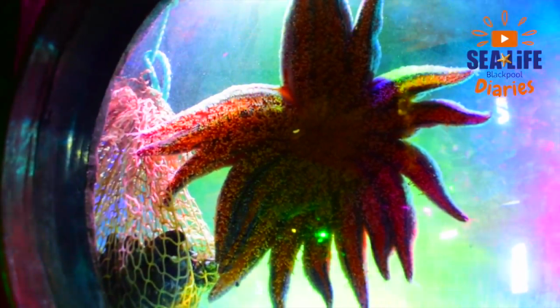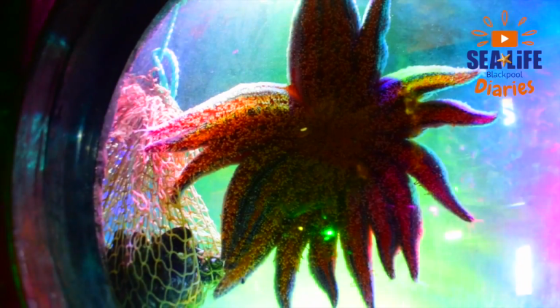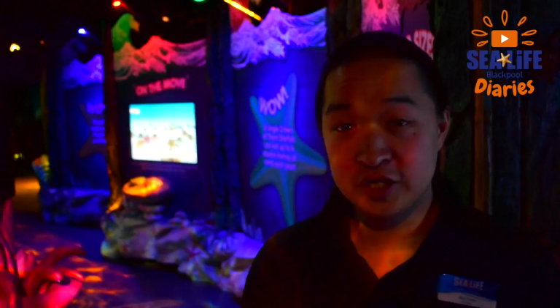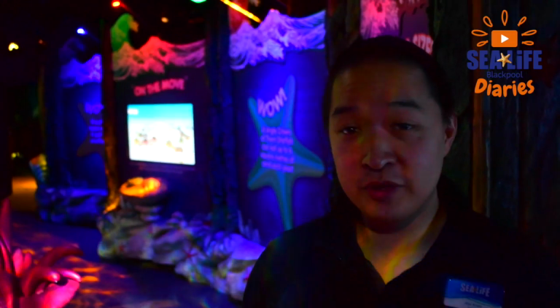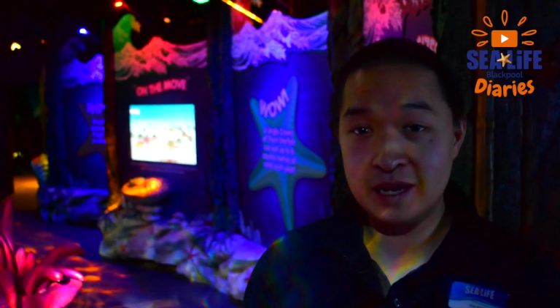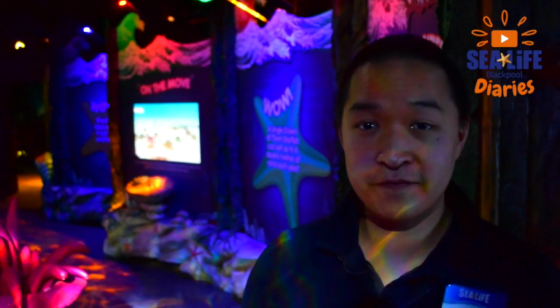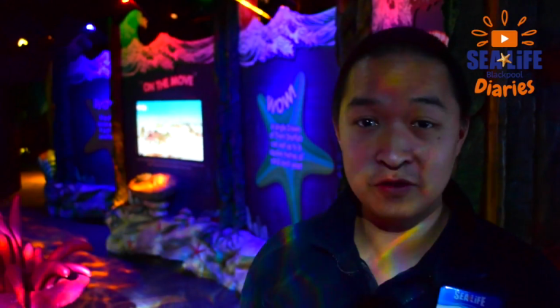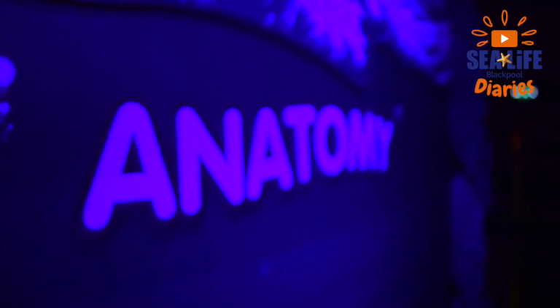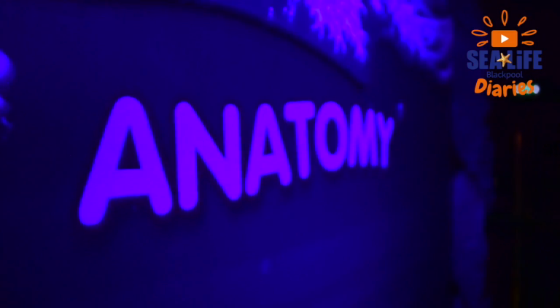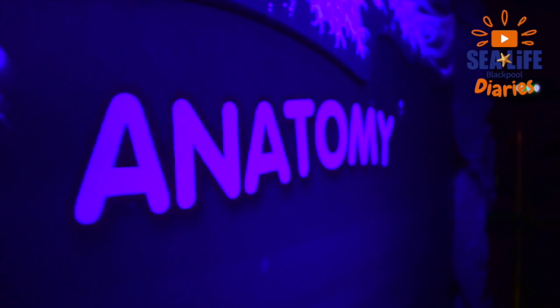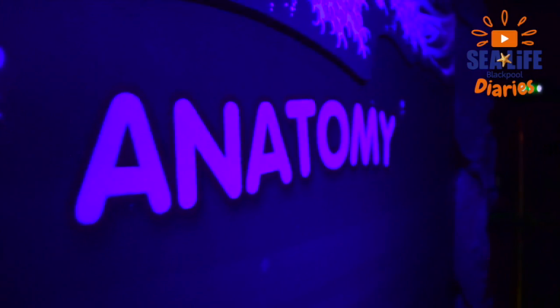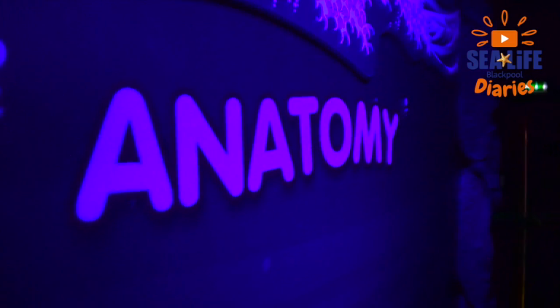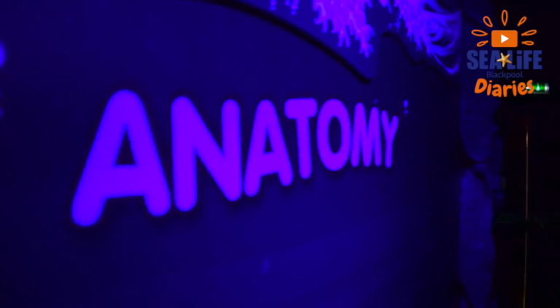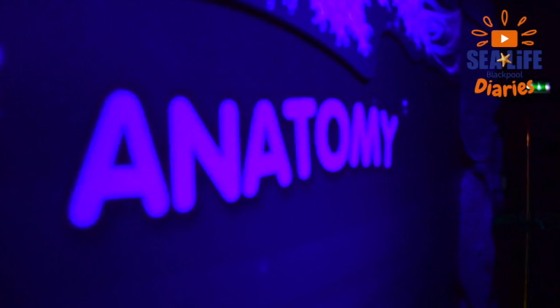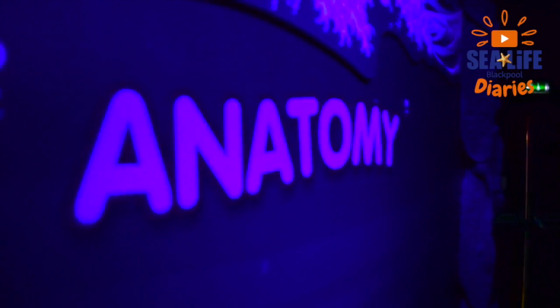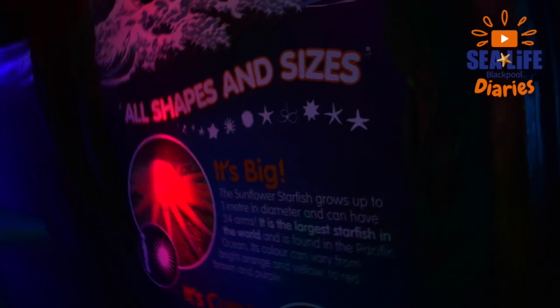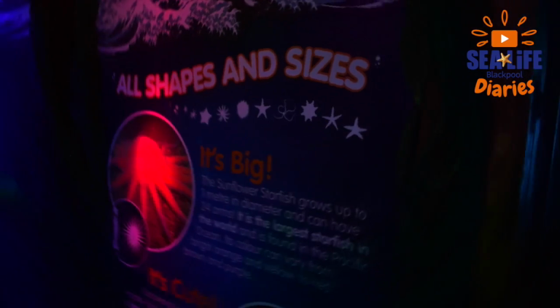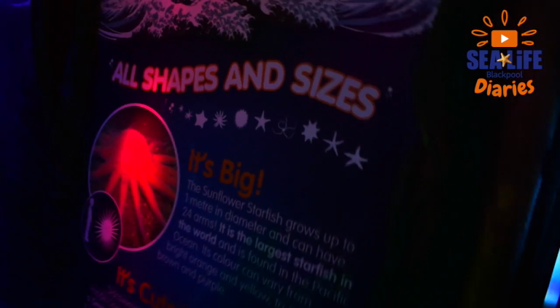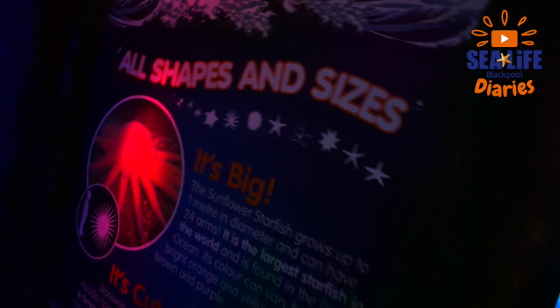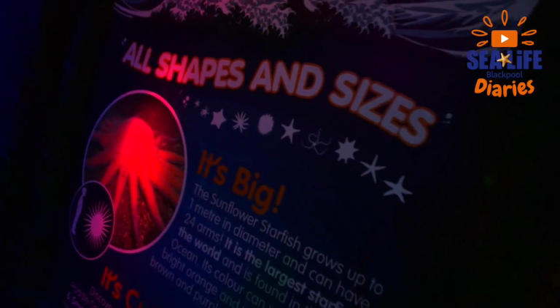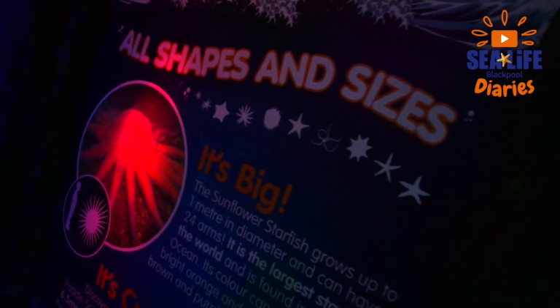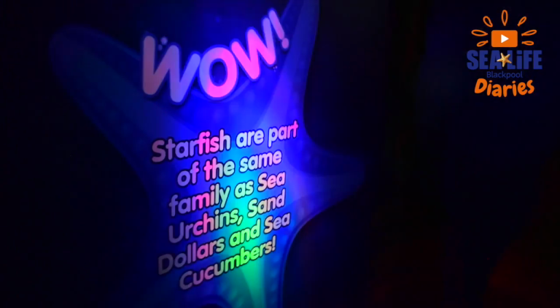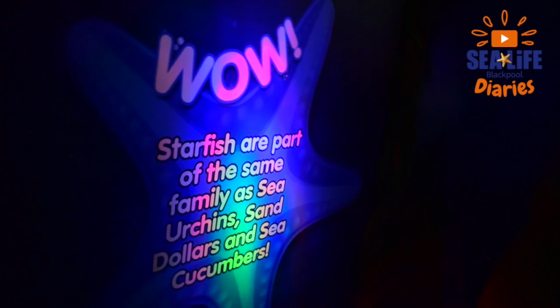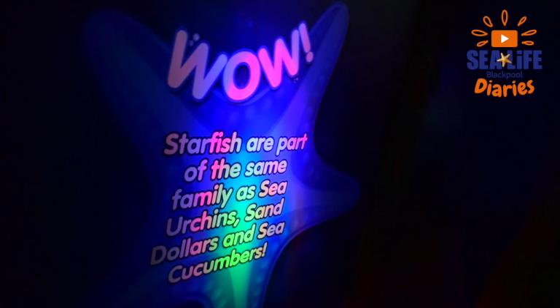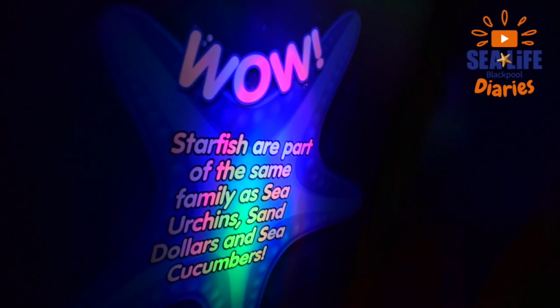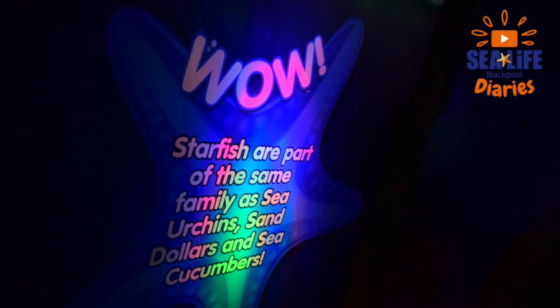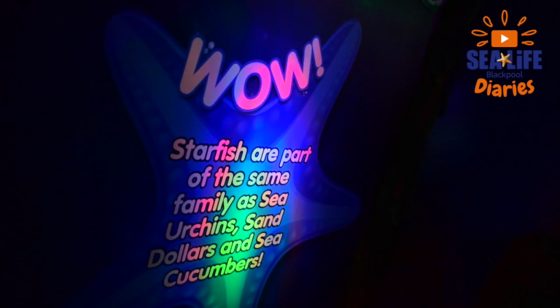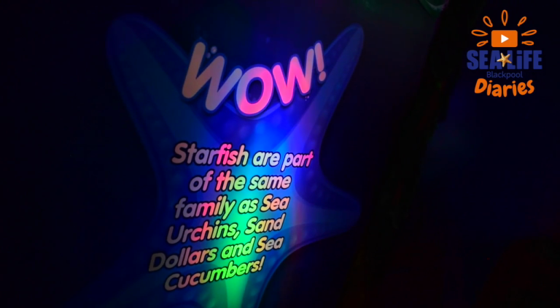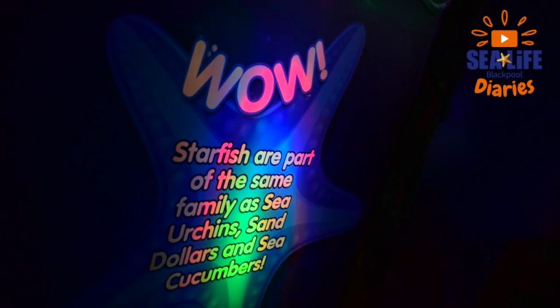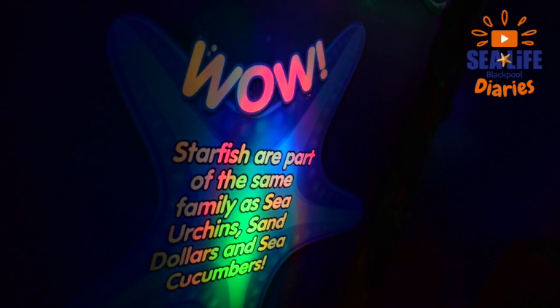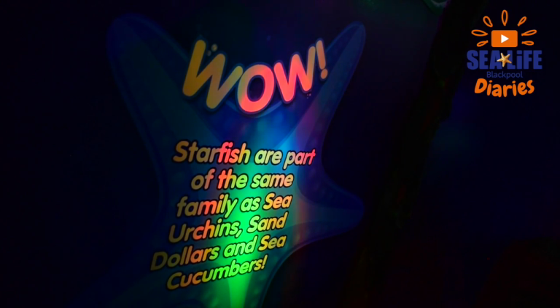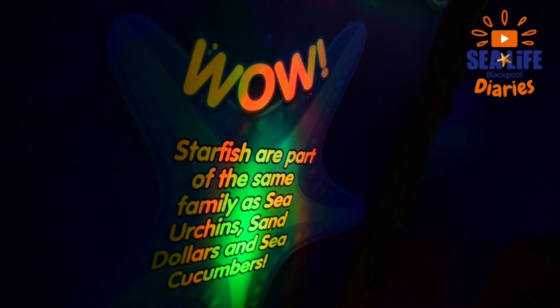We're just putting the final touches to our Seastars area. We're hopefully going to work towards getting up to seven to eight different species of Seastars to show you guys.